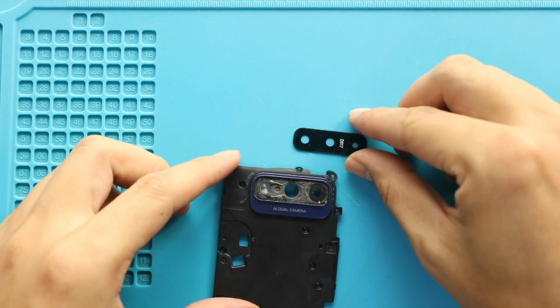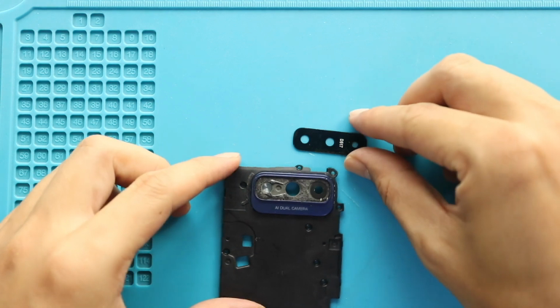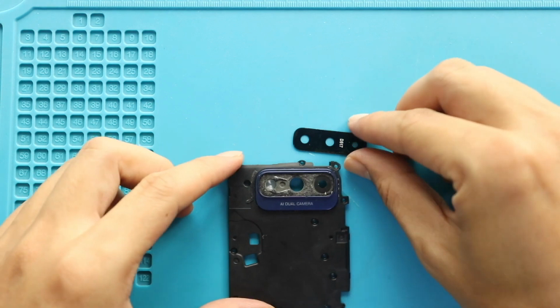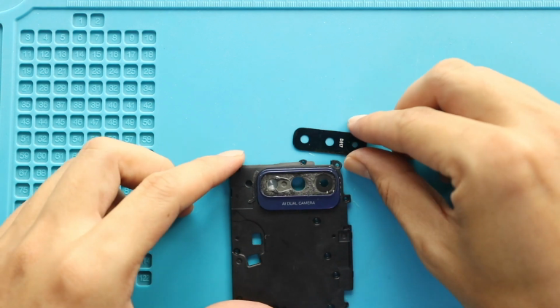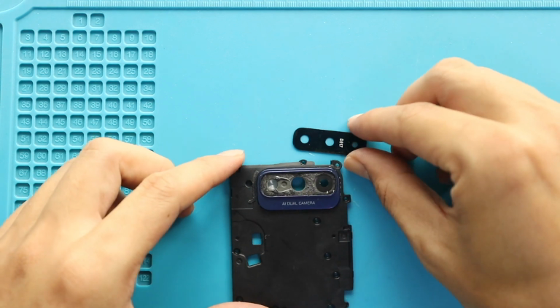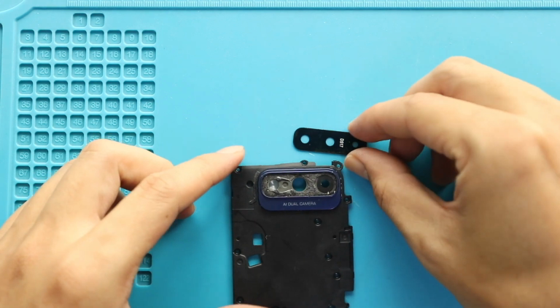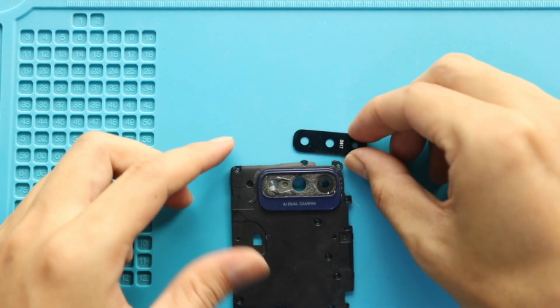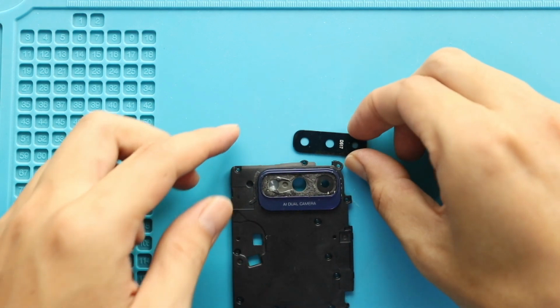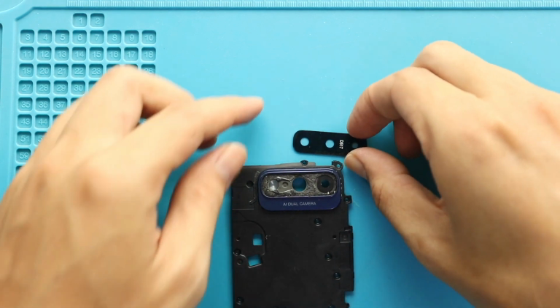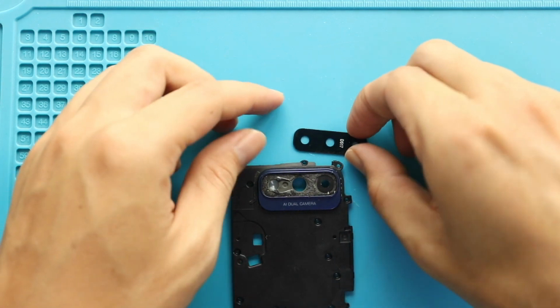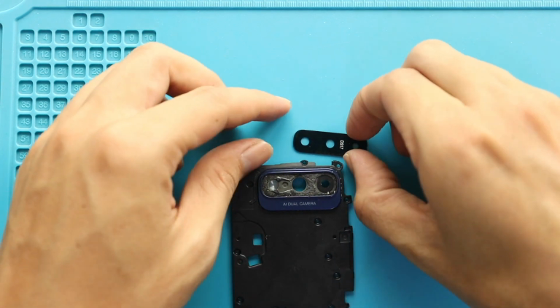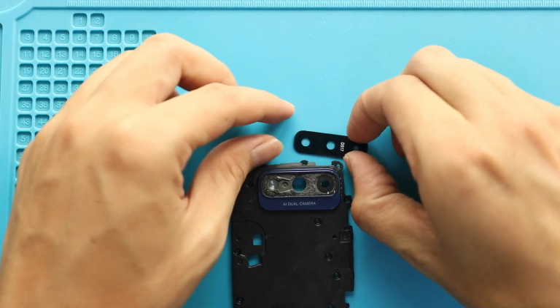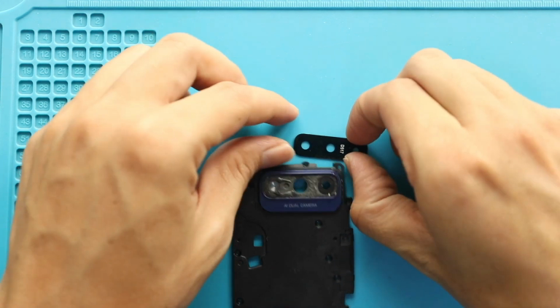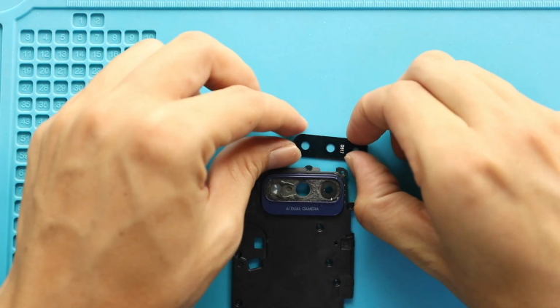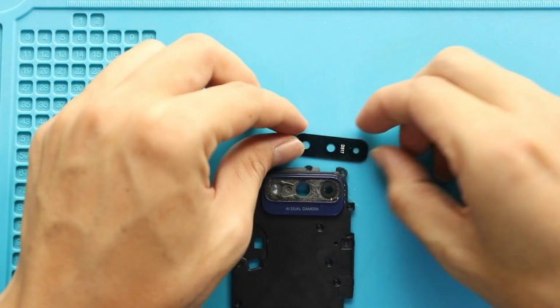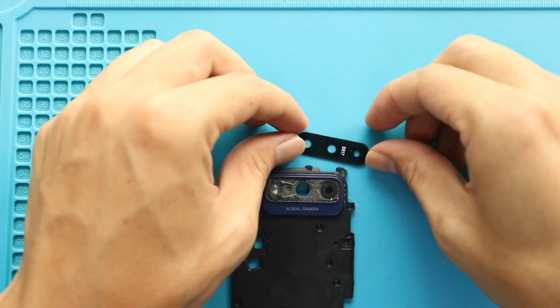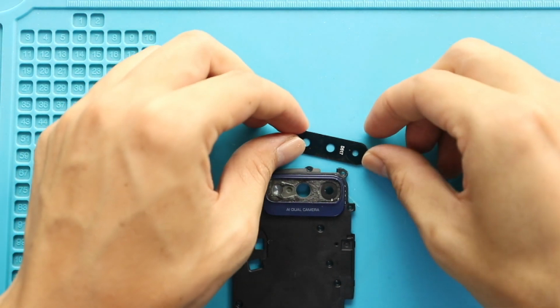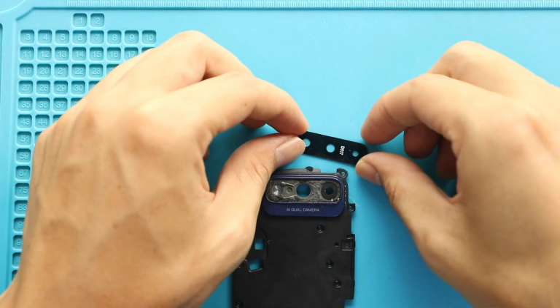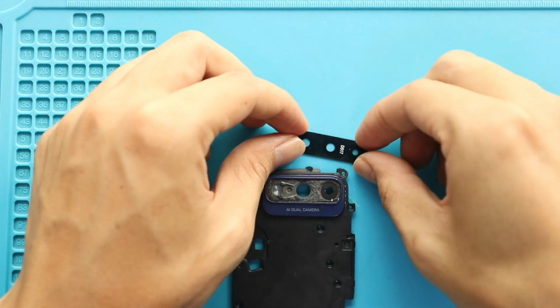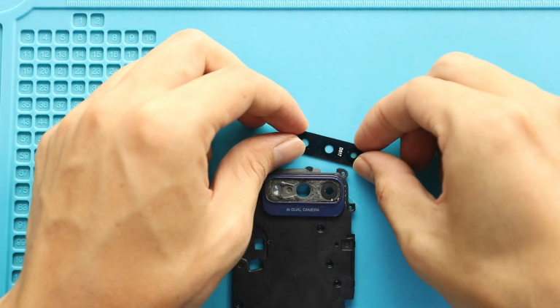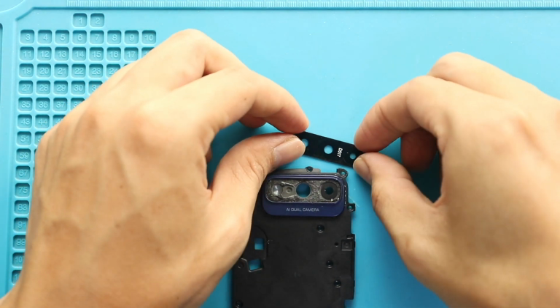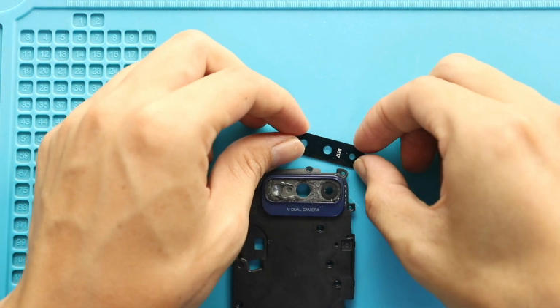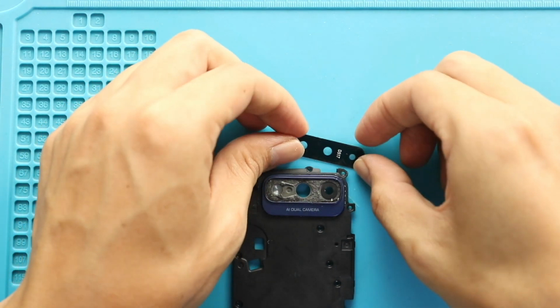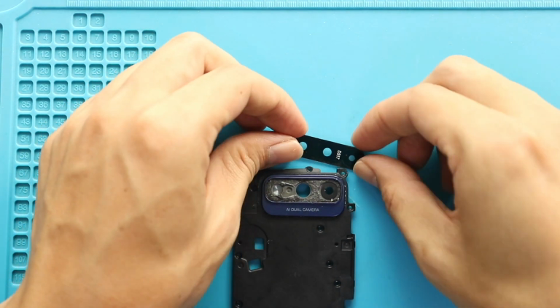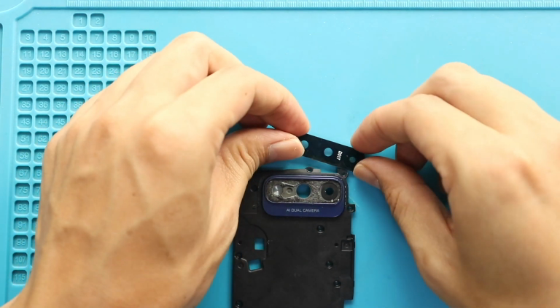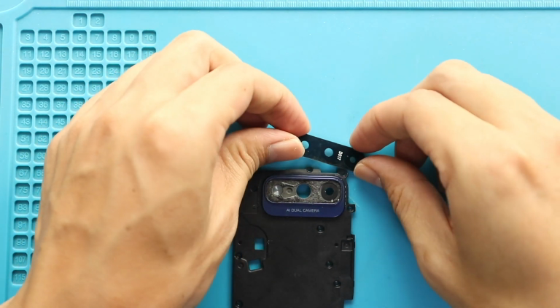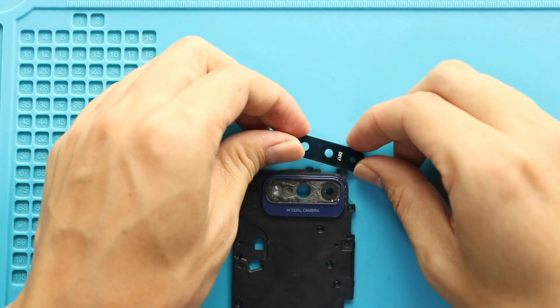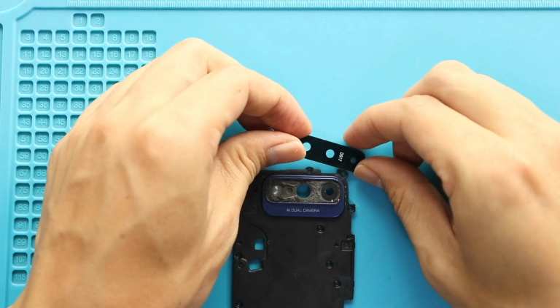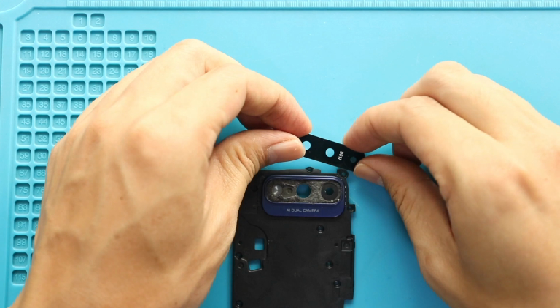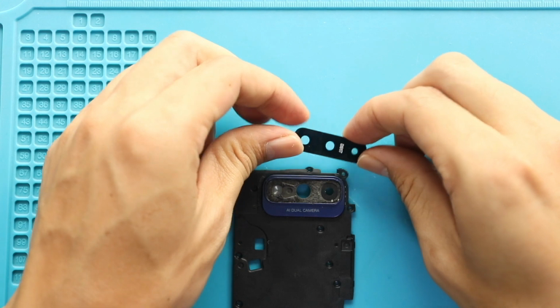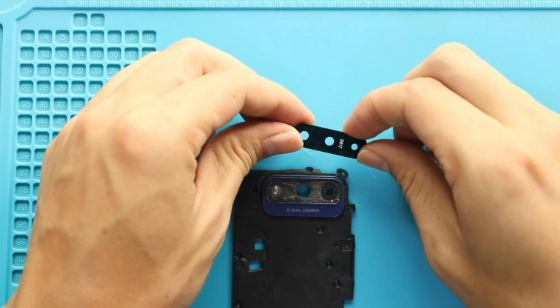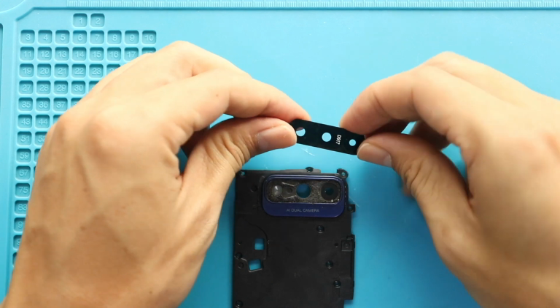Next, clean the surface. And then place the new camera lens glass with the adhesive.